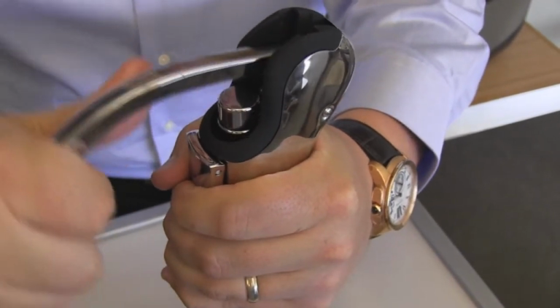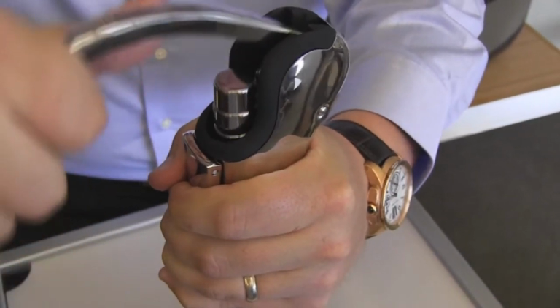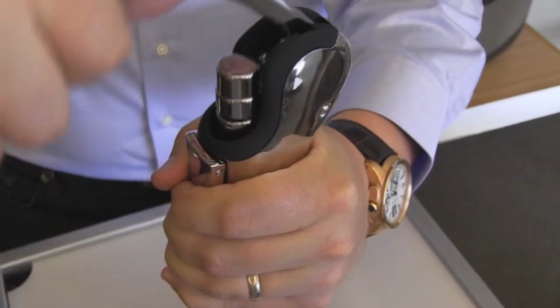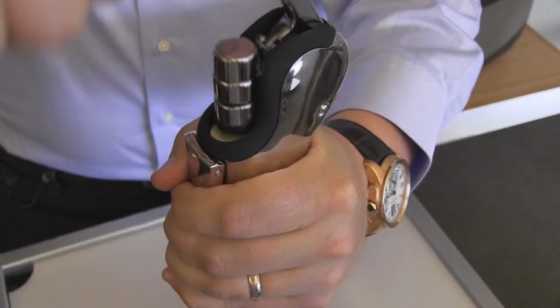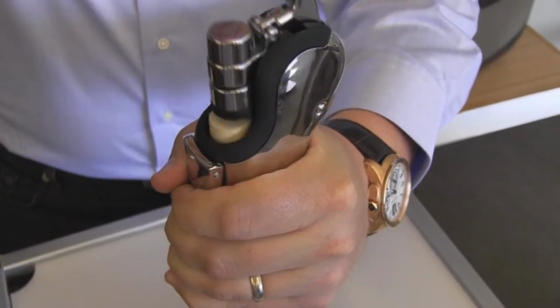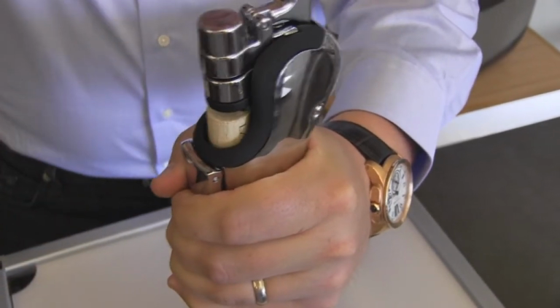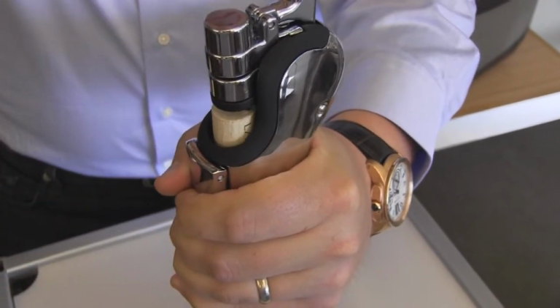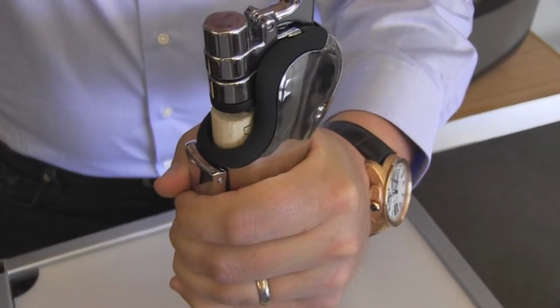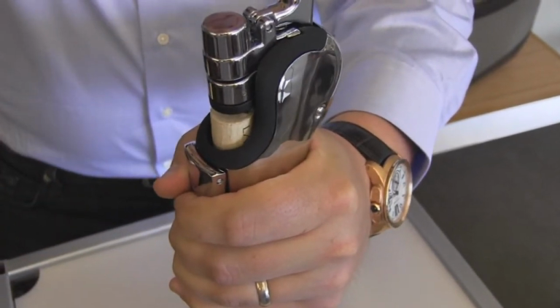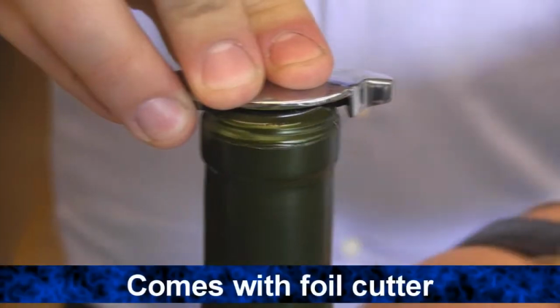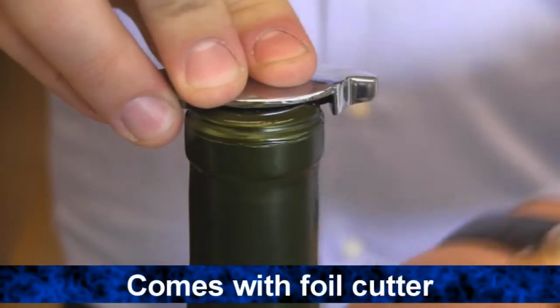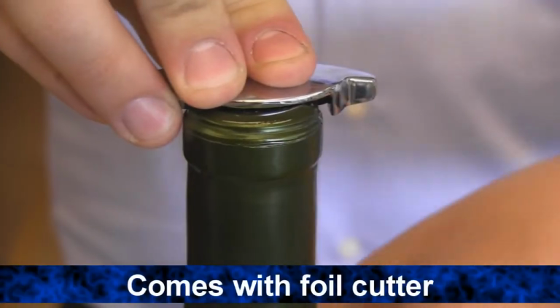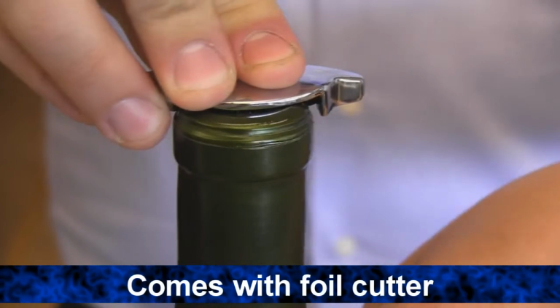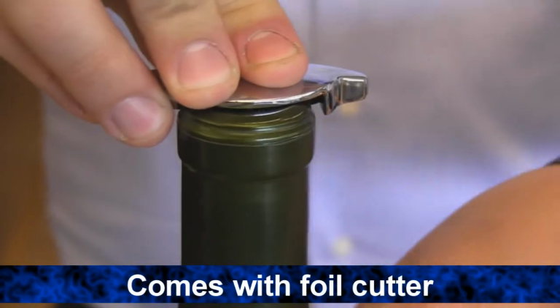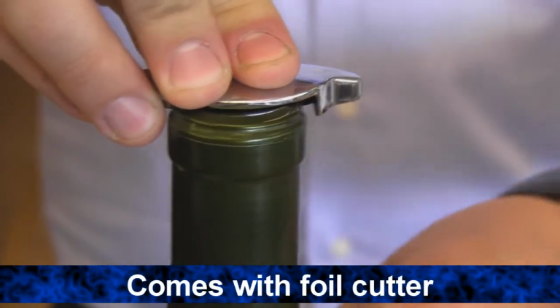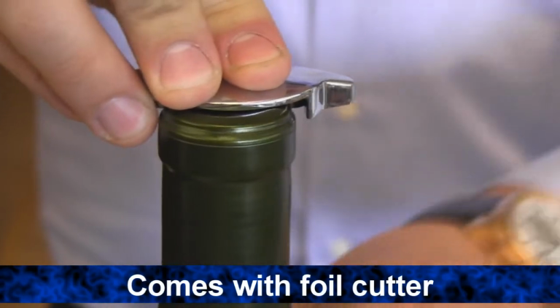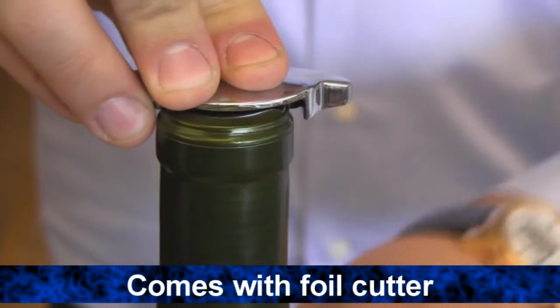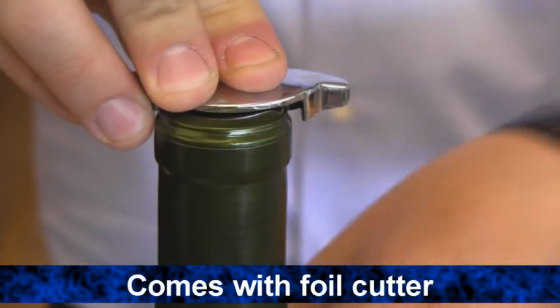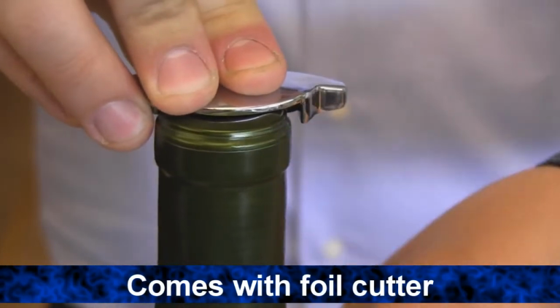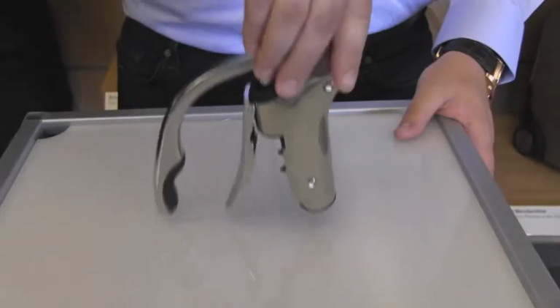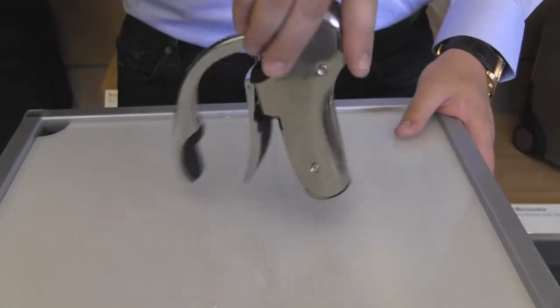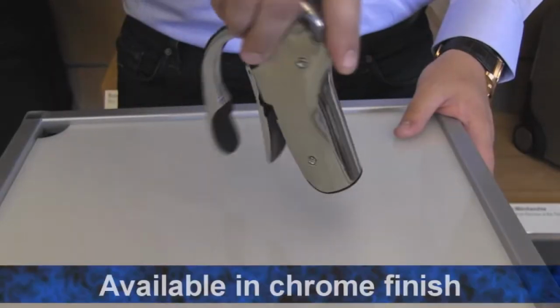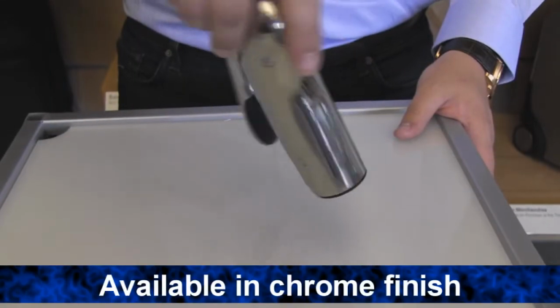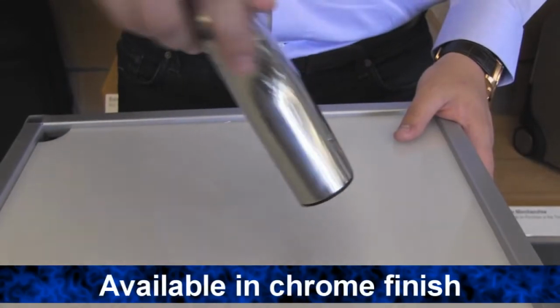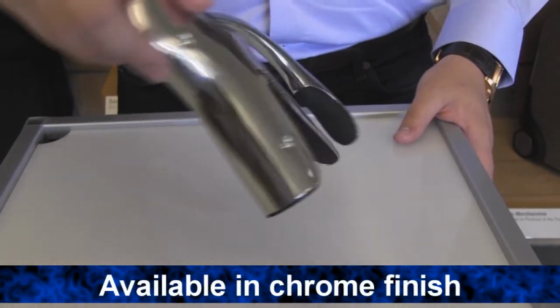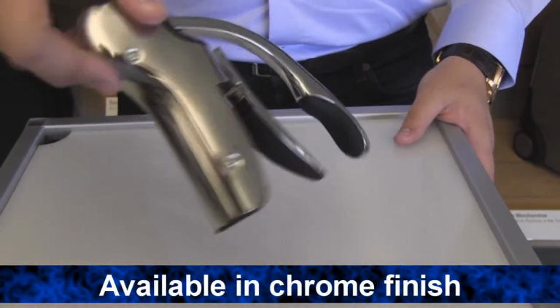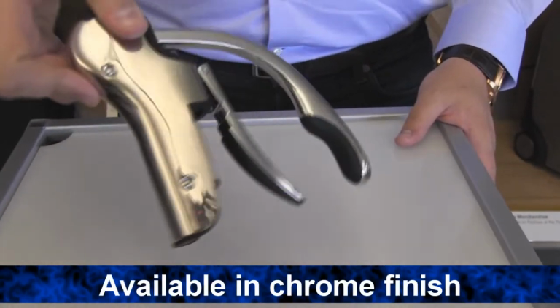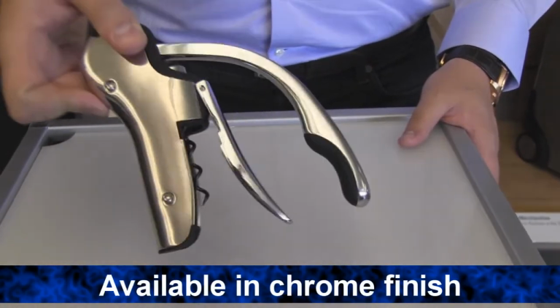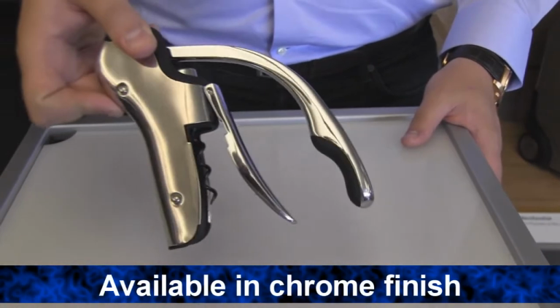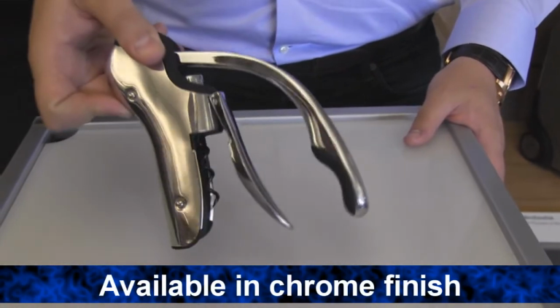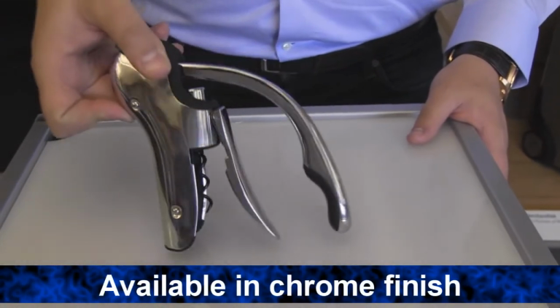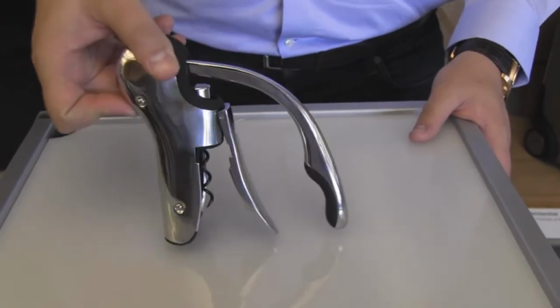Aerate a glass or just start pouring. Comes with an elegant foil cutter. Available in a sleek and stylish chrome finish.